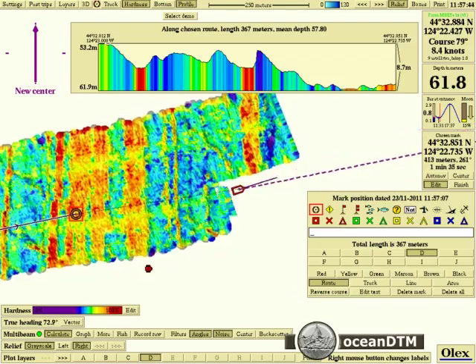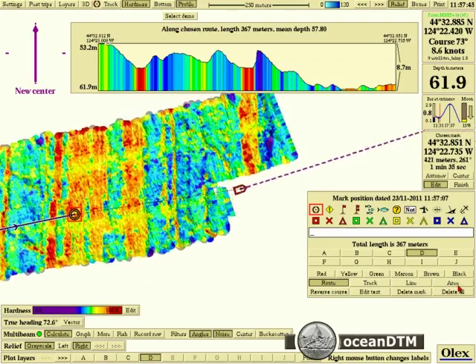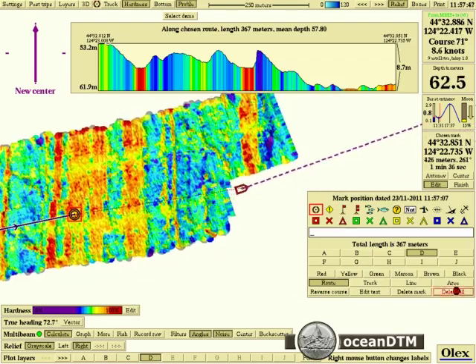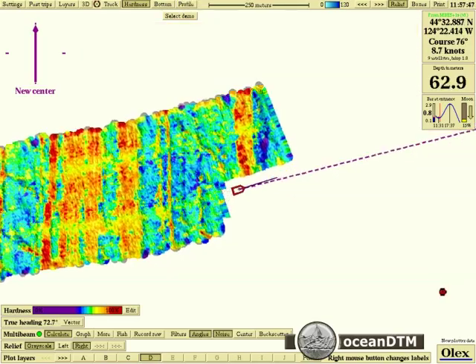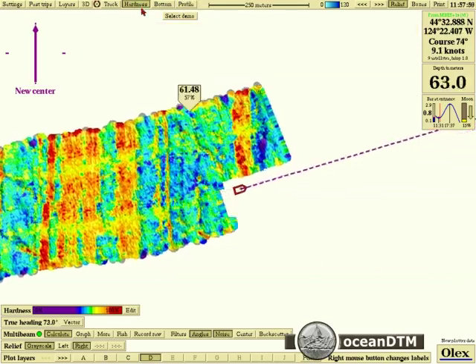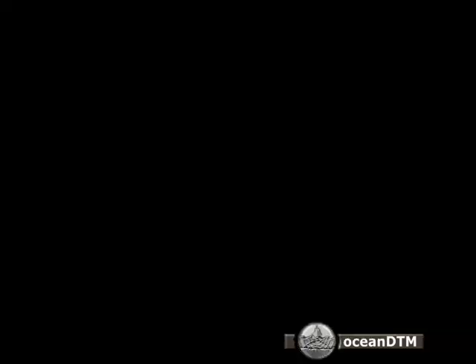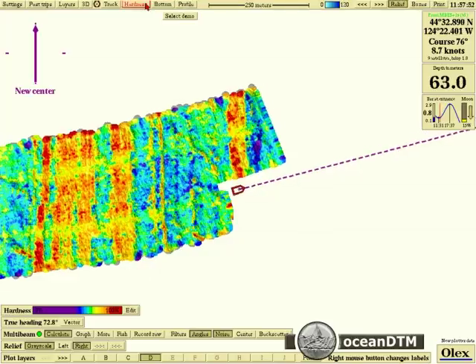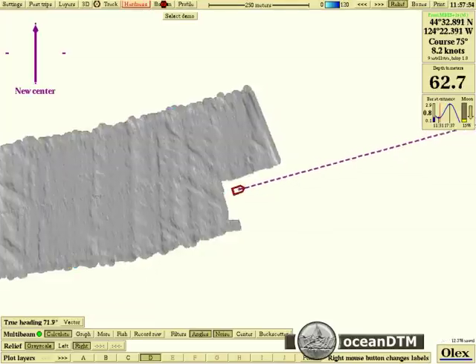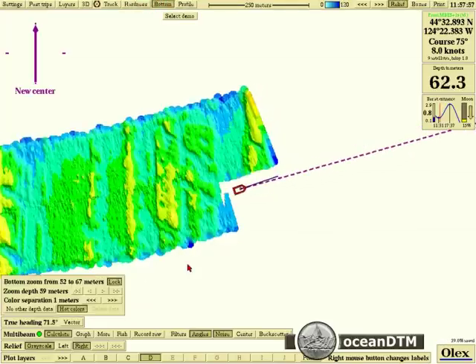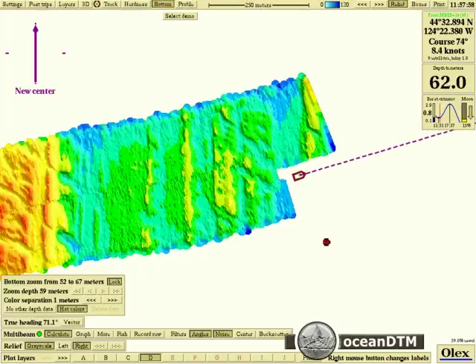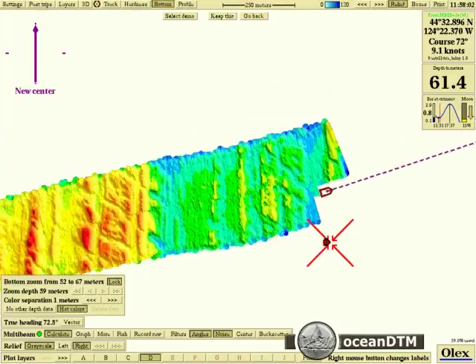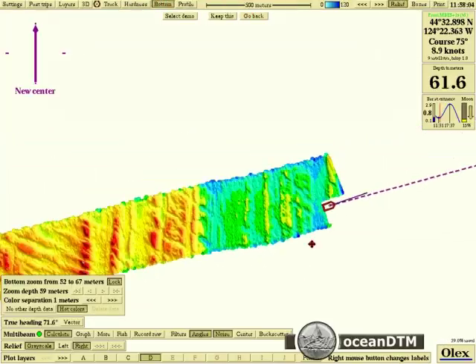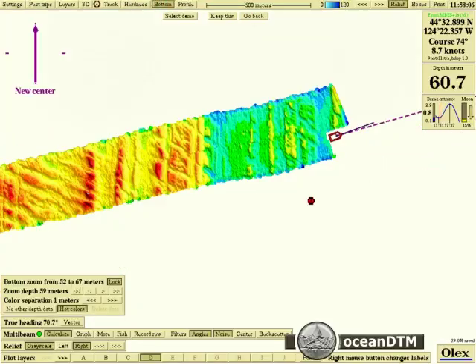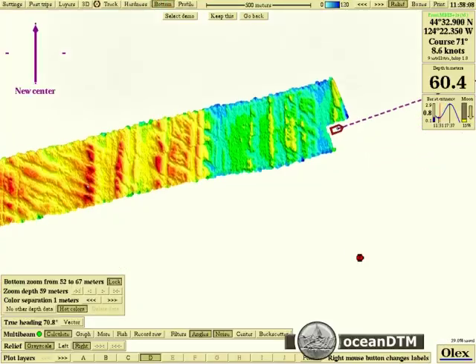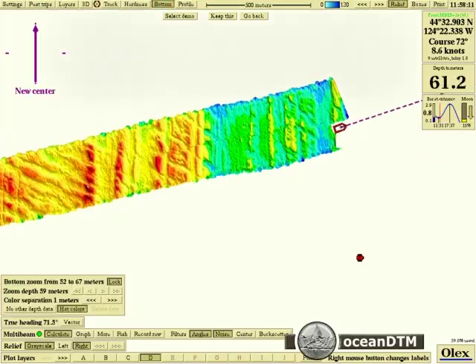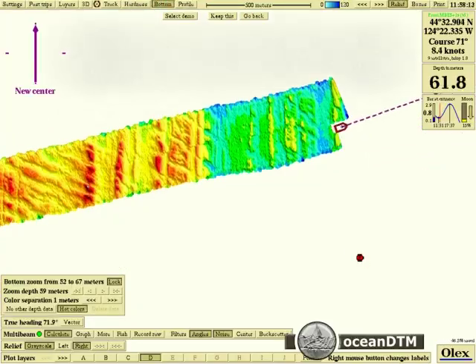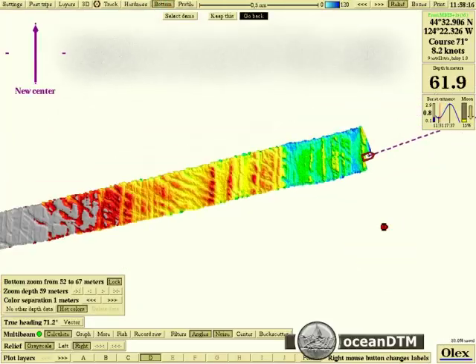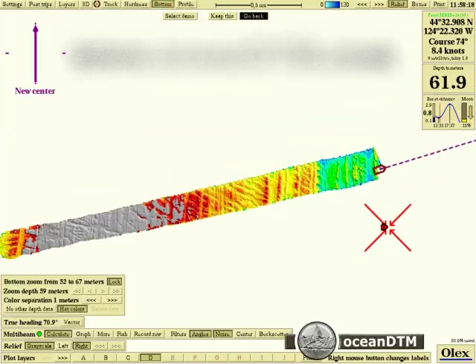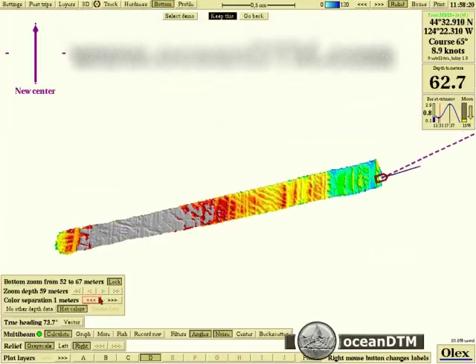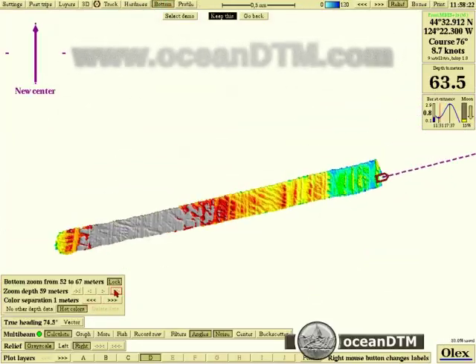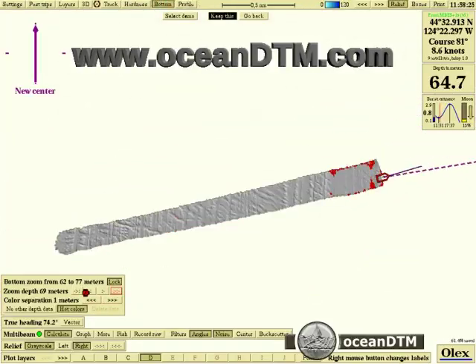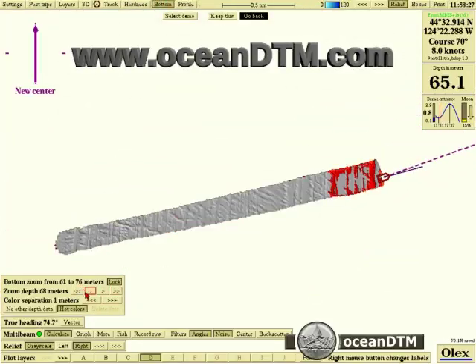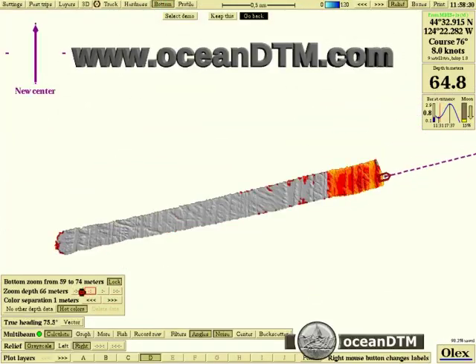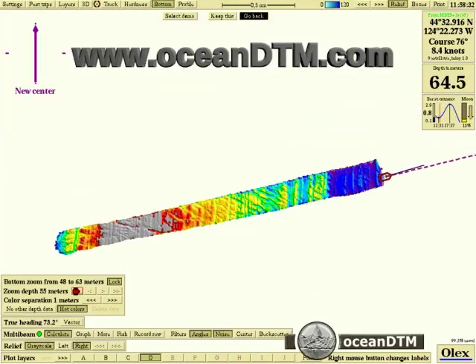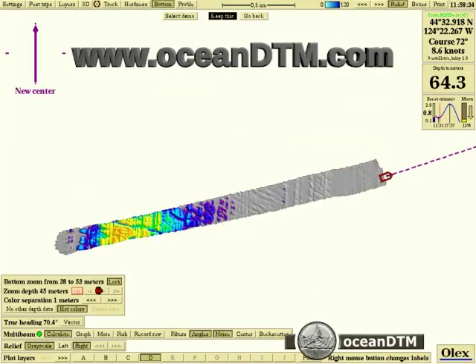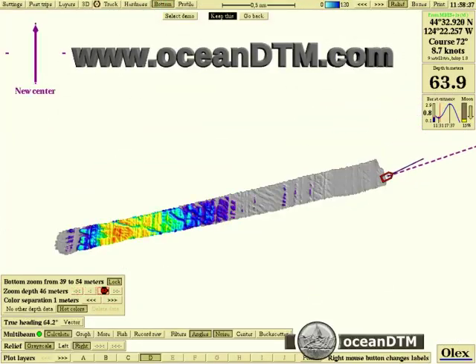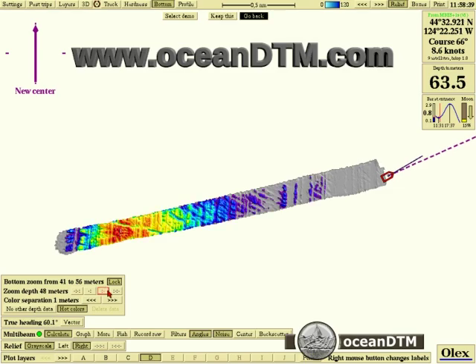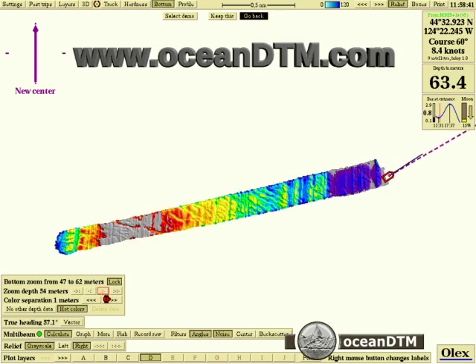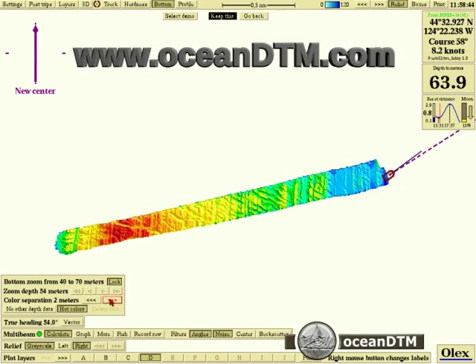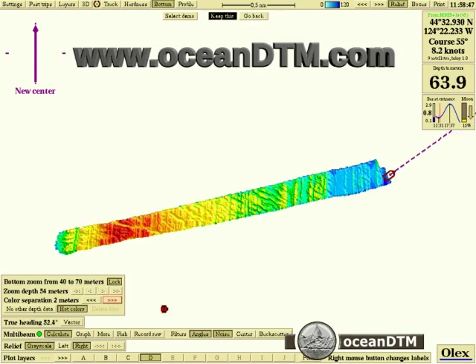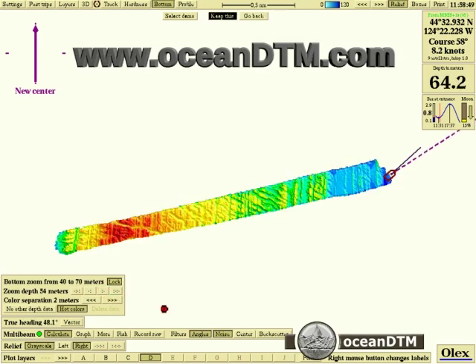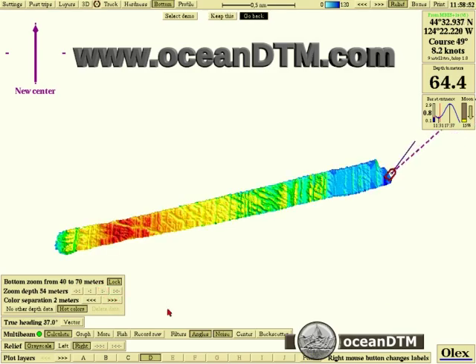So a very useful system for habitat mapping, and available from OceanDTM.com.